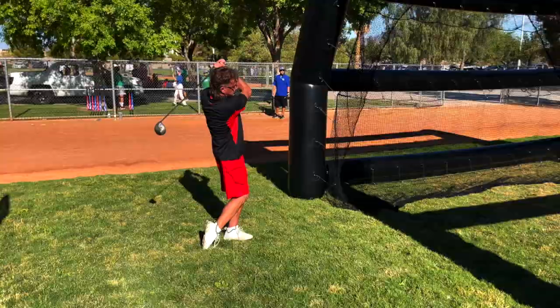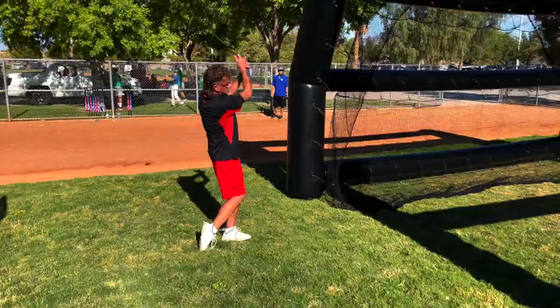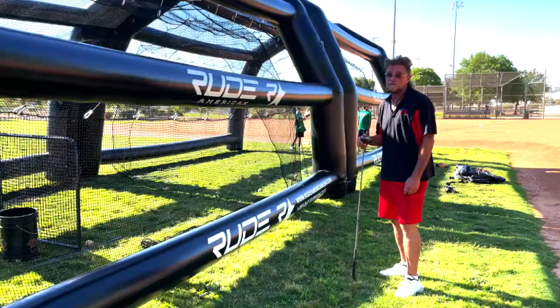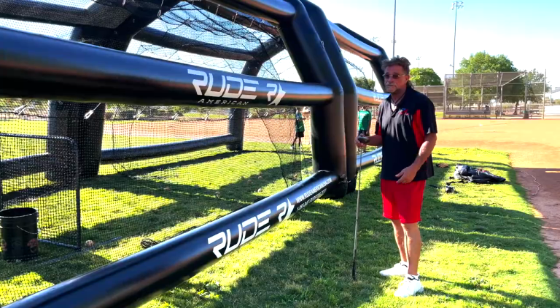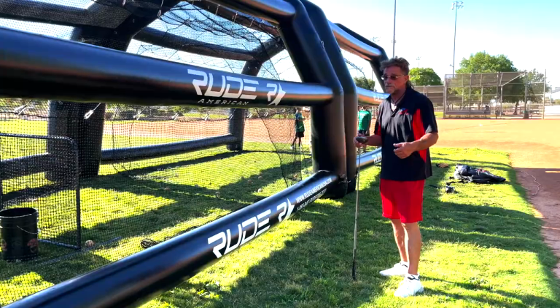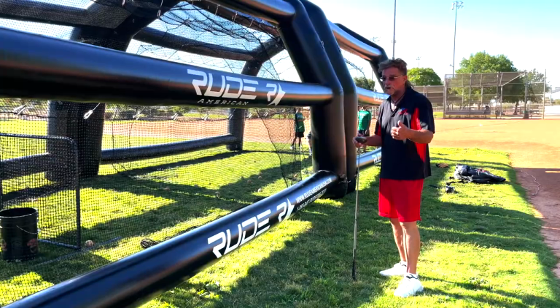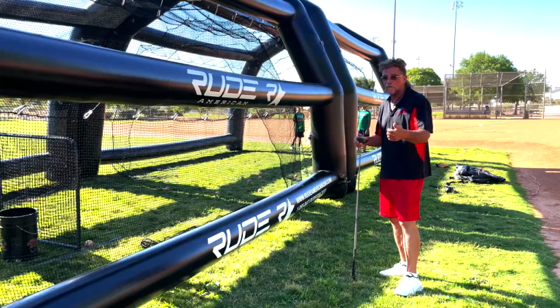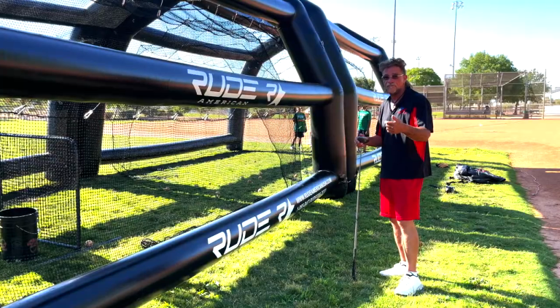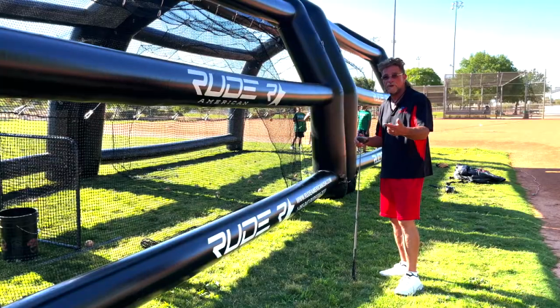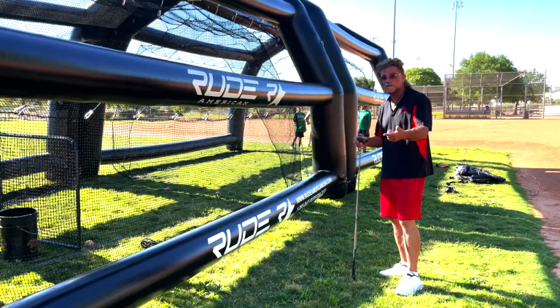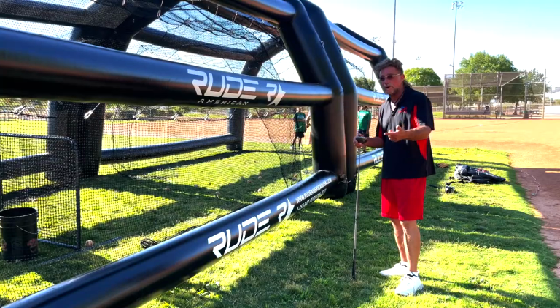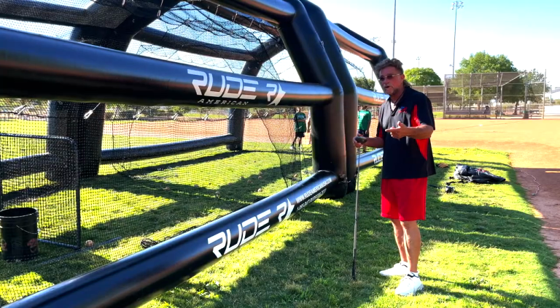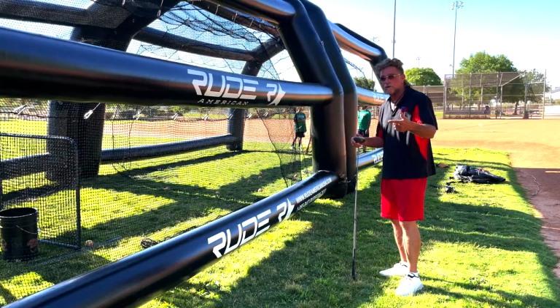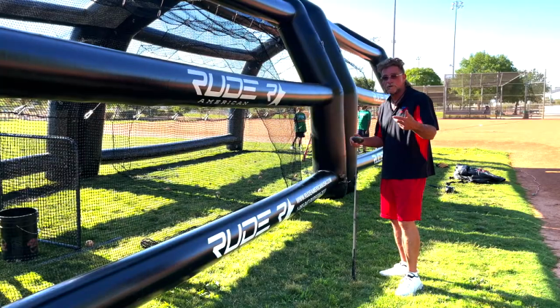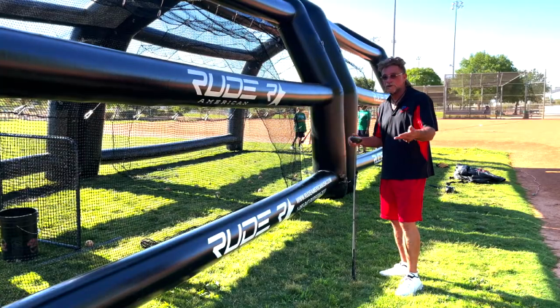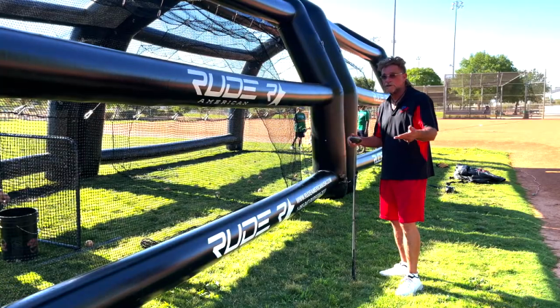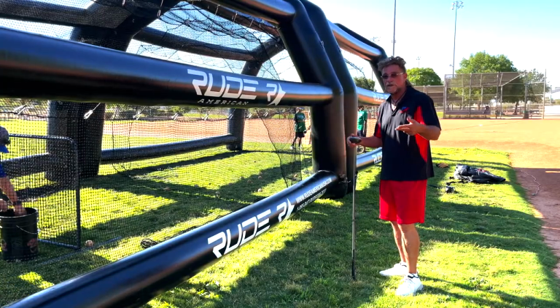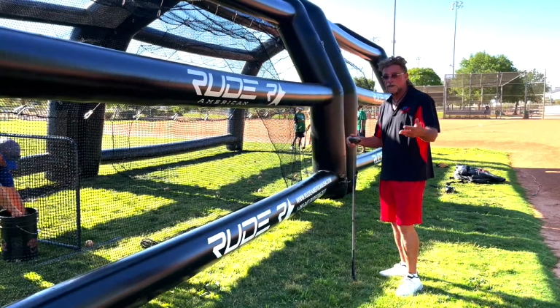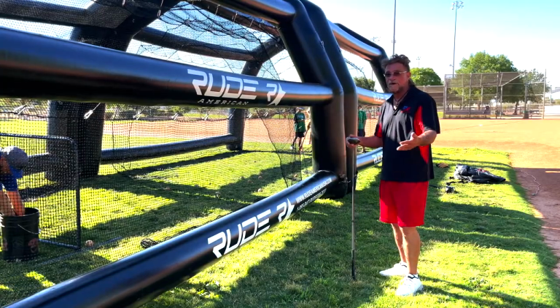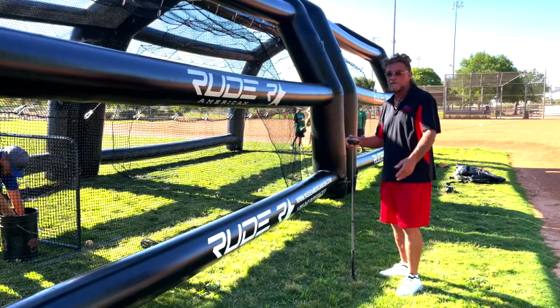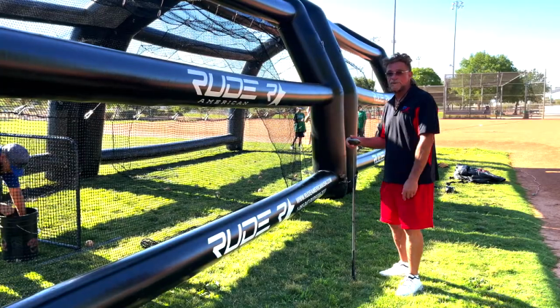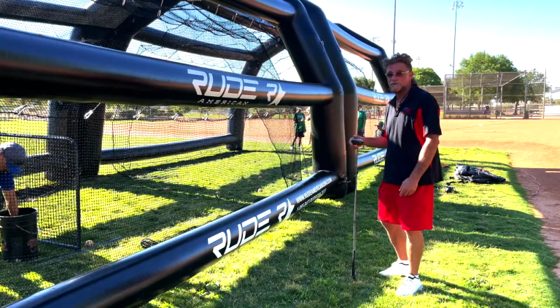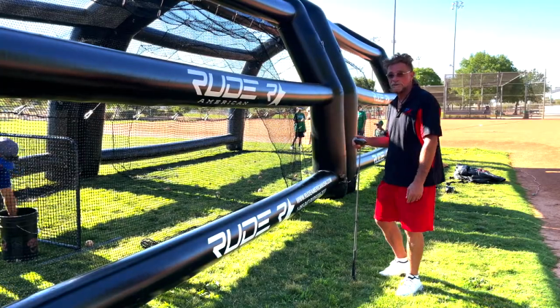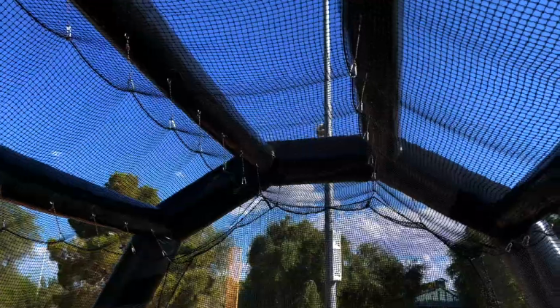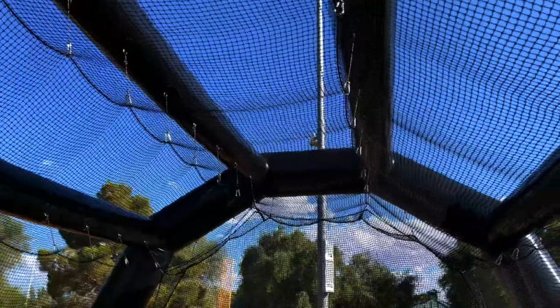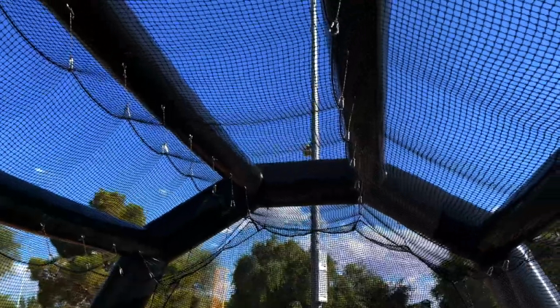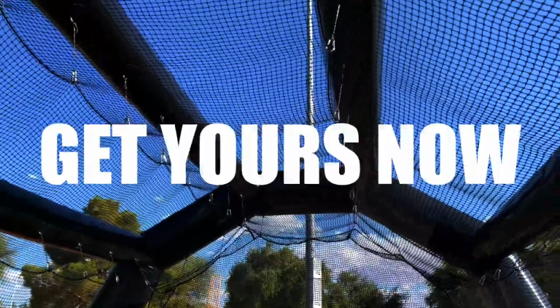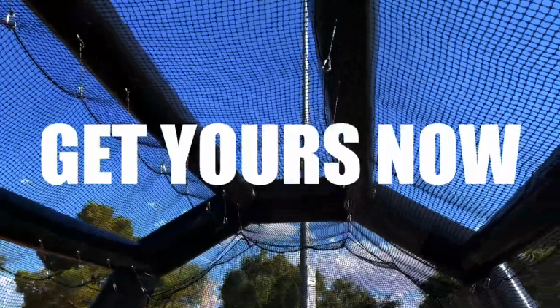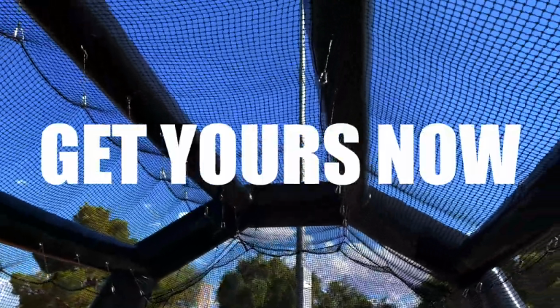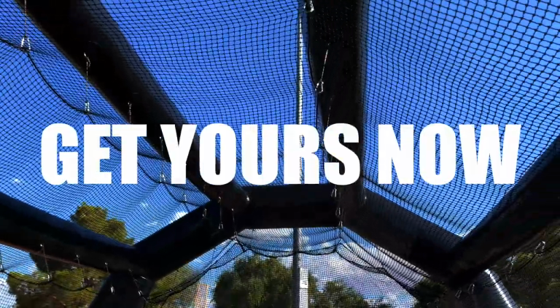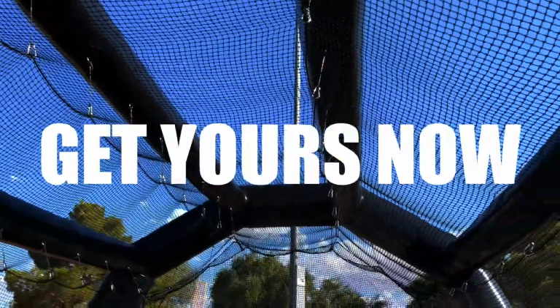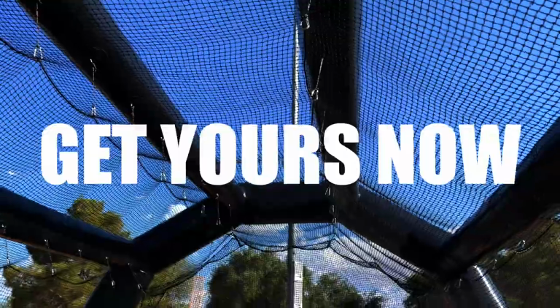It's good for golf, baseball, cricket, and fast-pitch. Best golf range in the world.